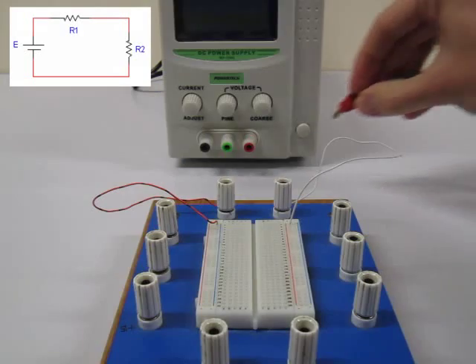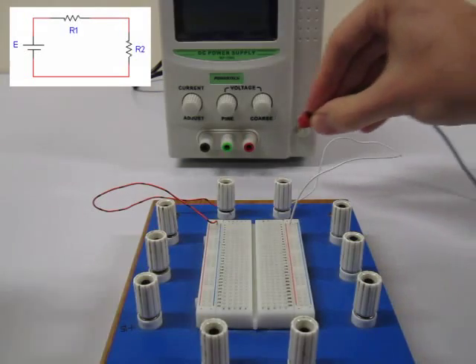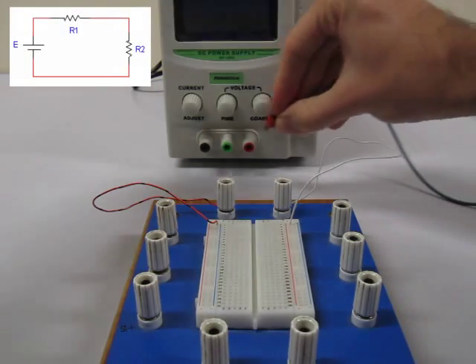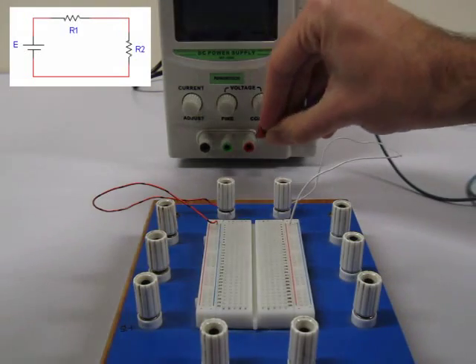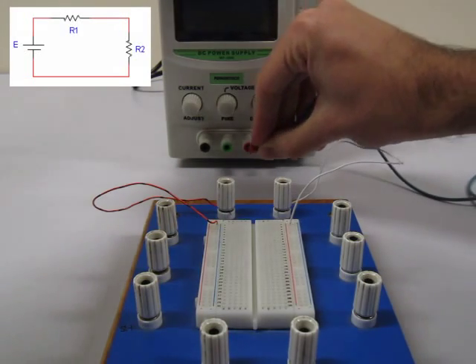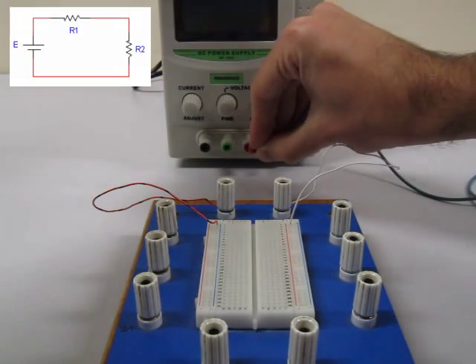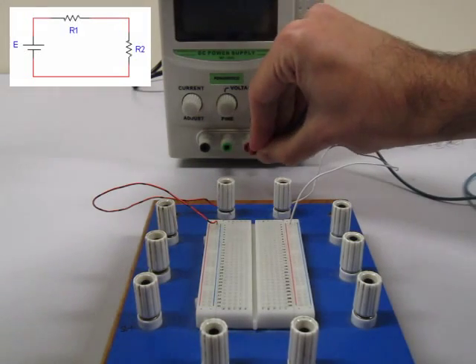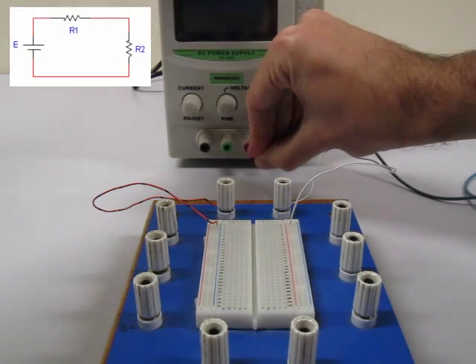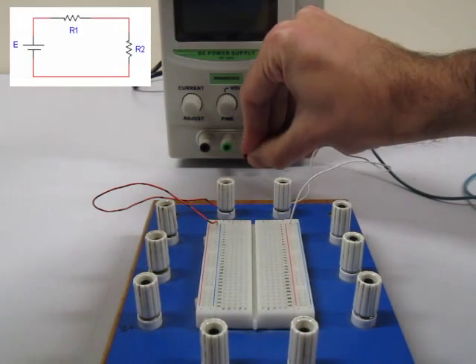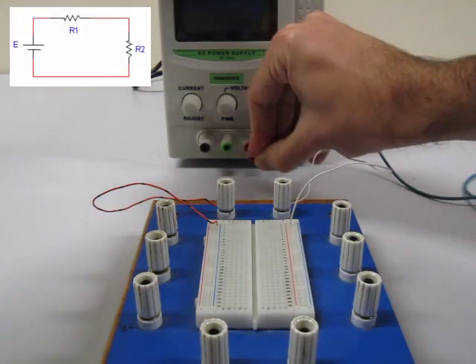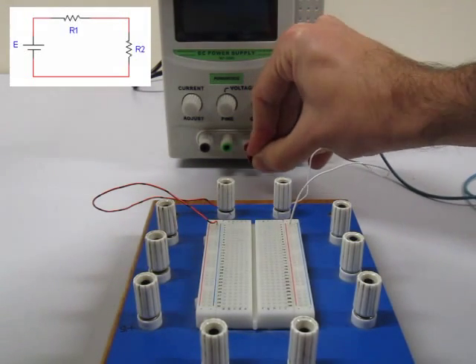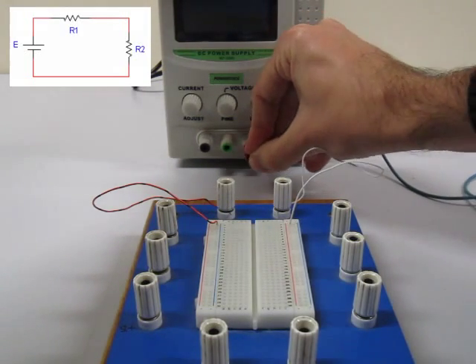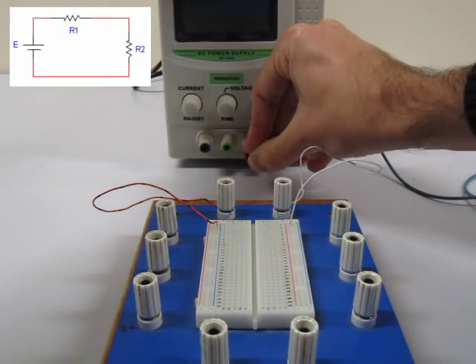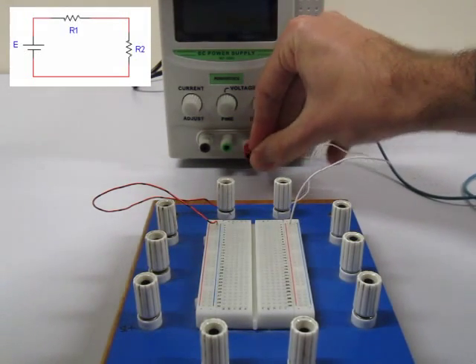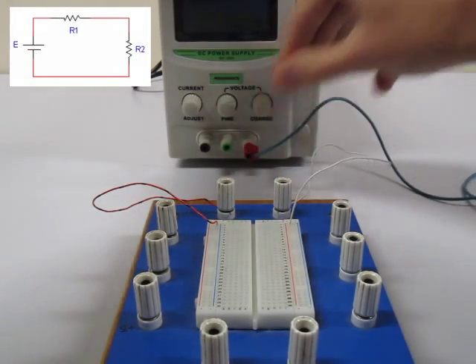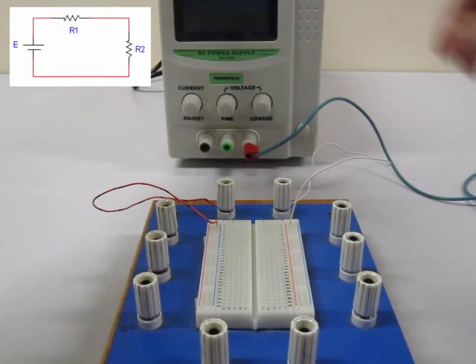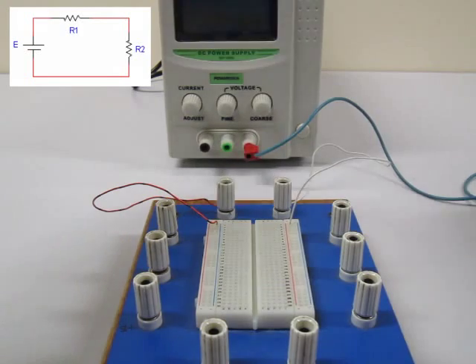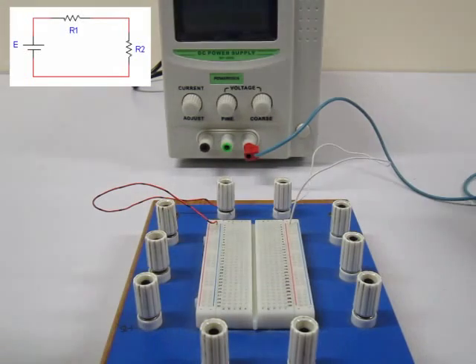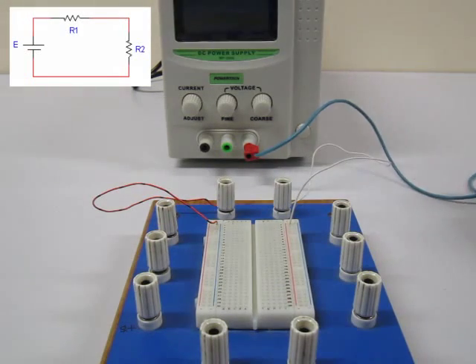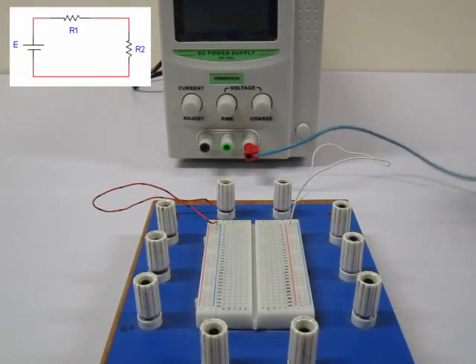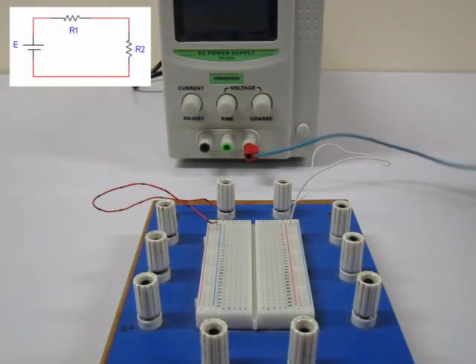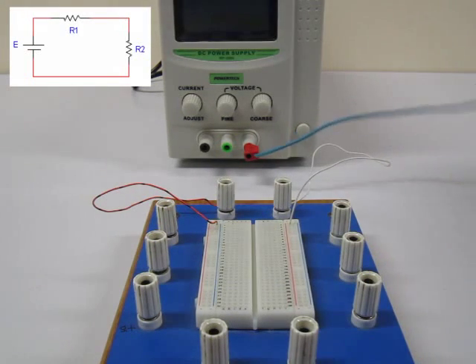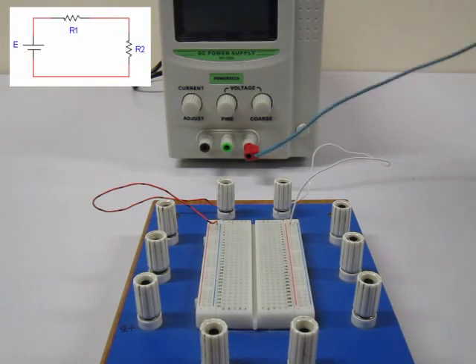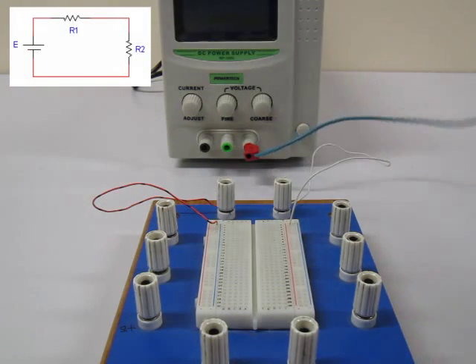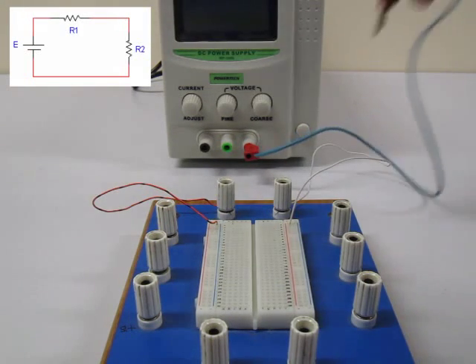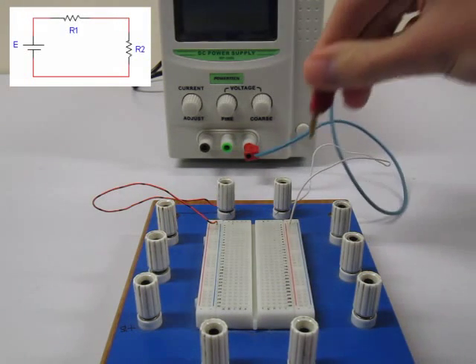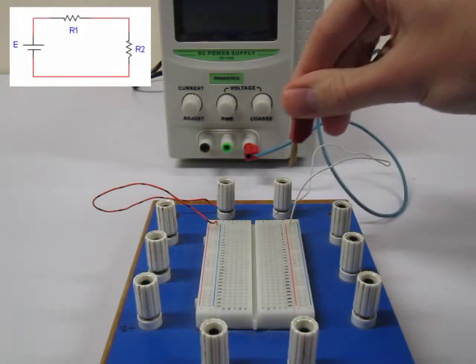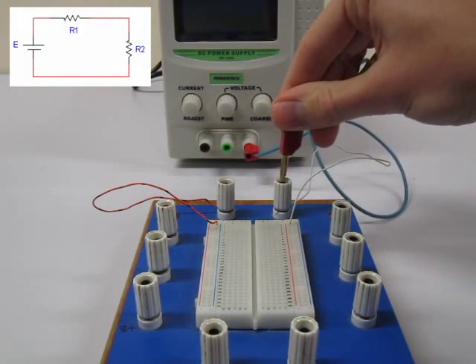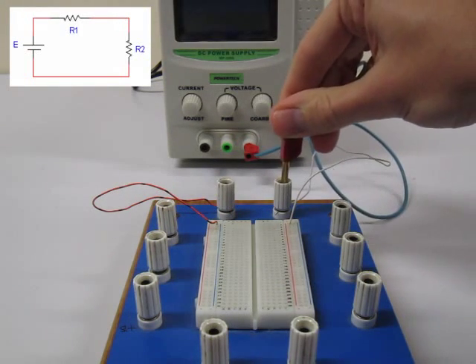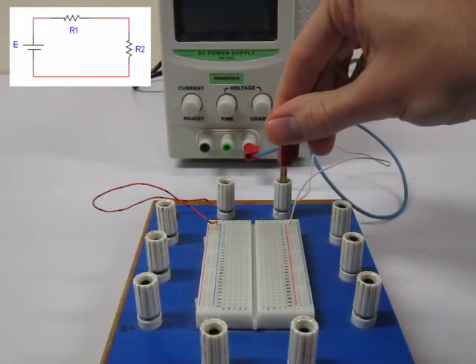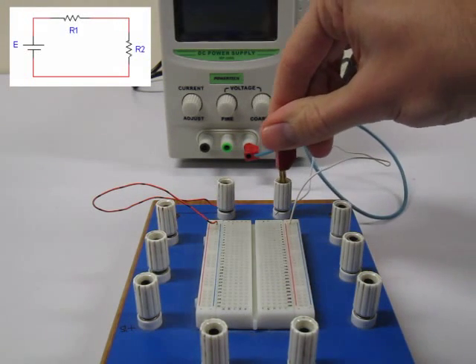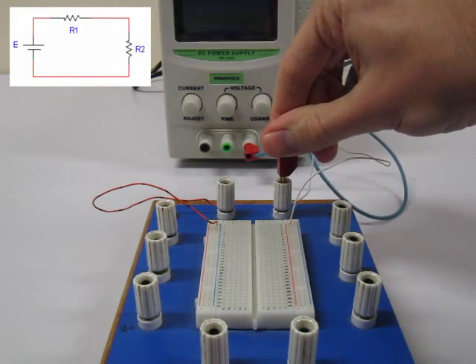We then get two cables and connect up the terminals of the power supply to the breadboard's banana terminals.